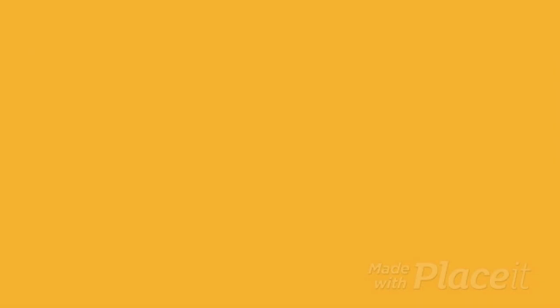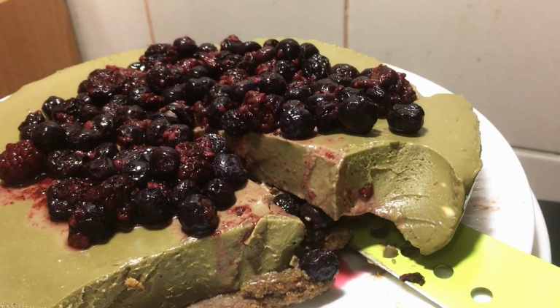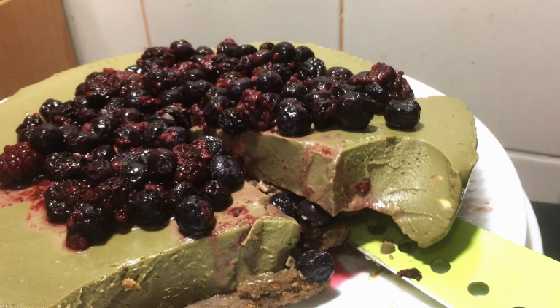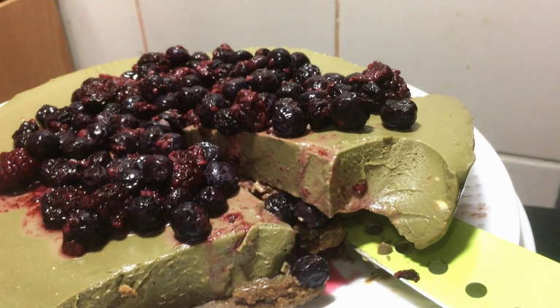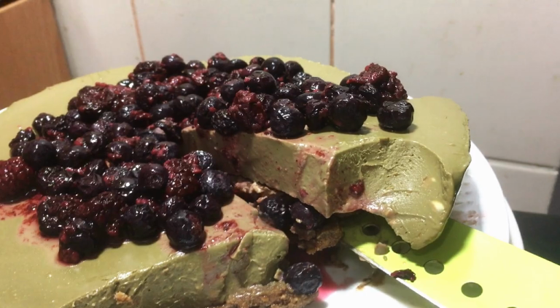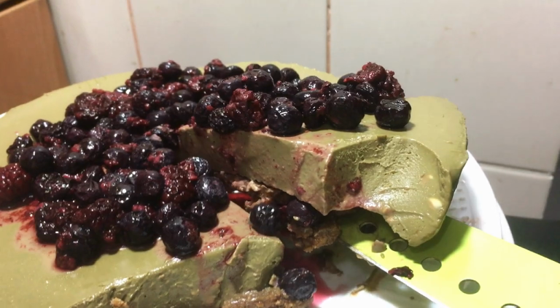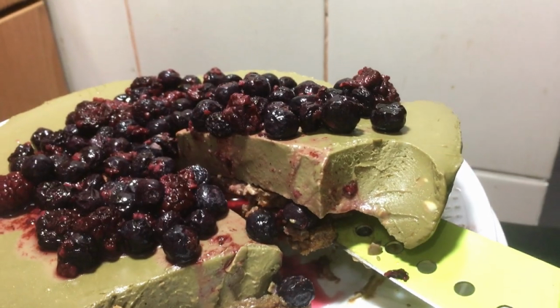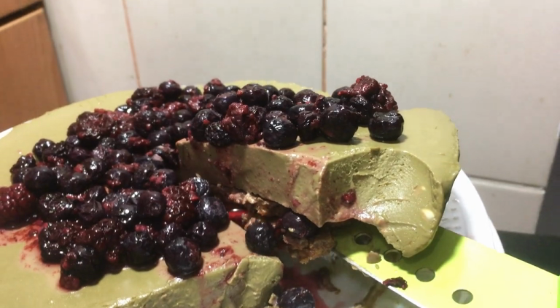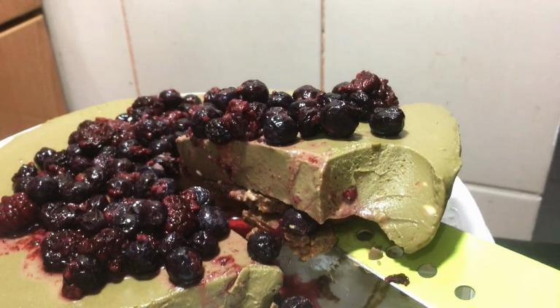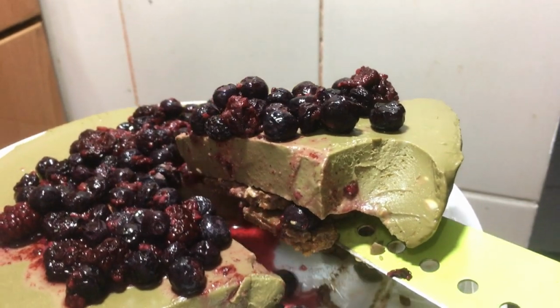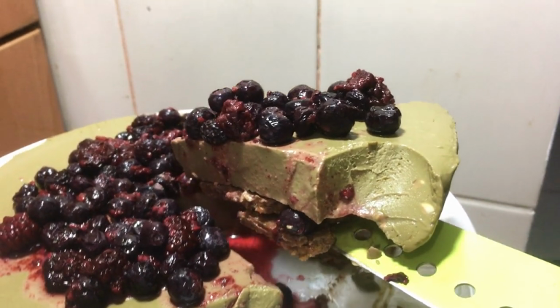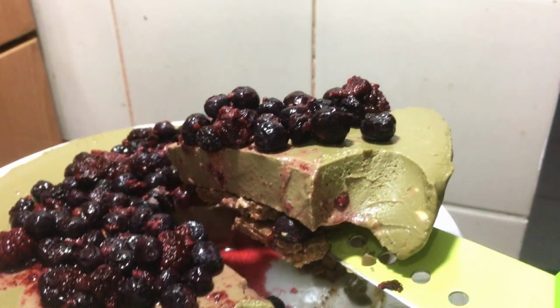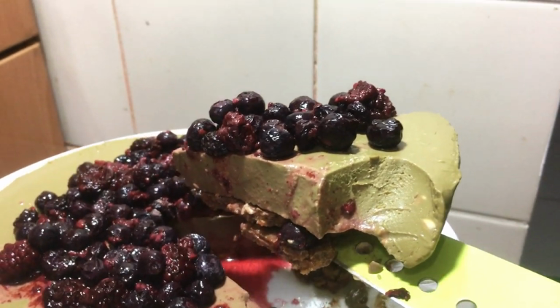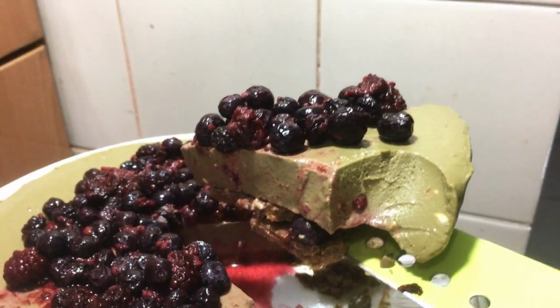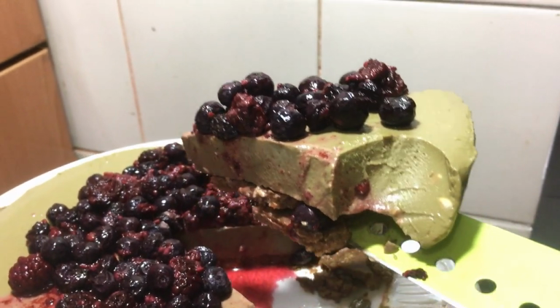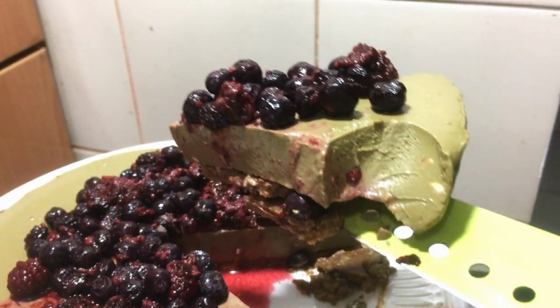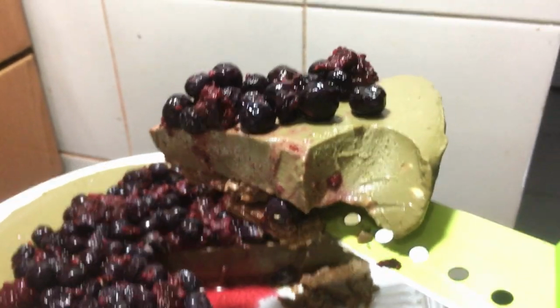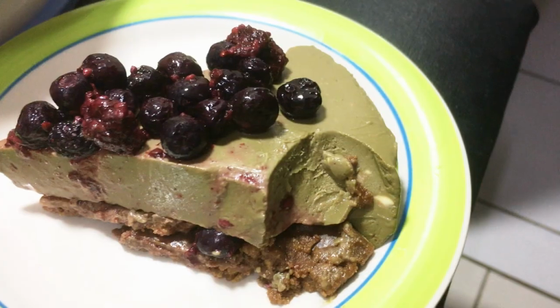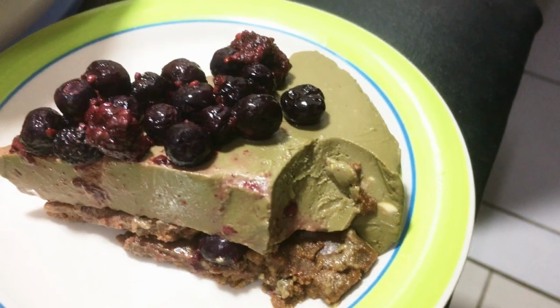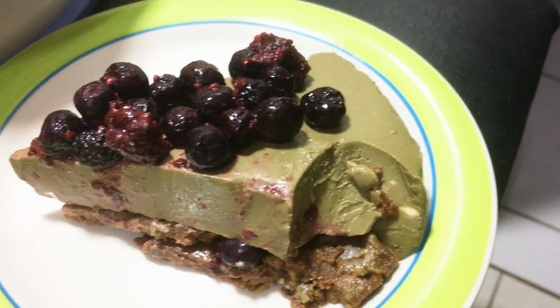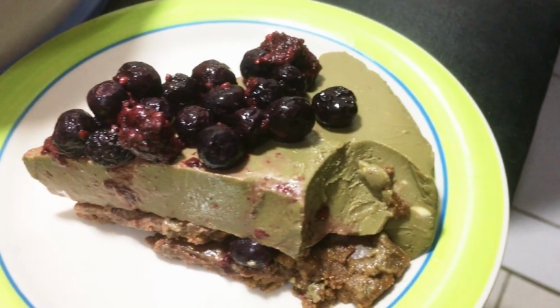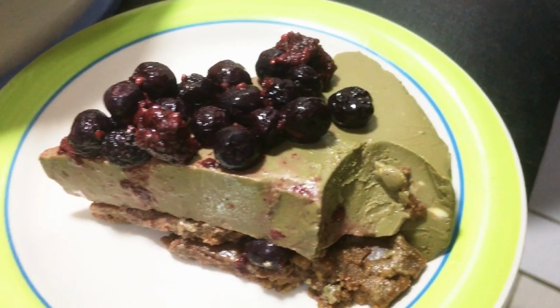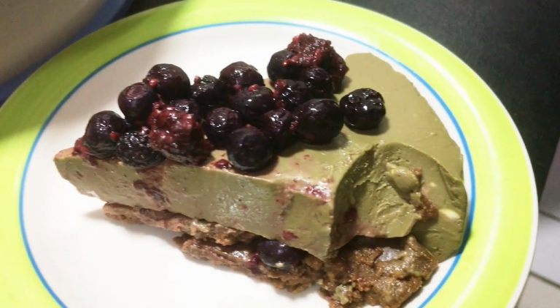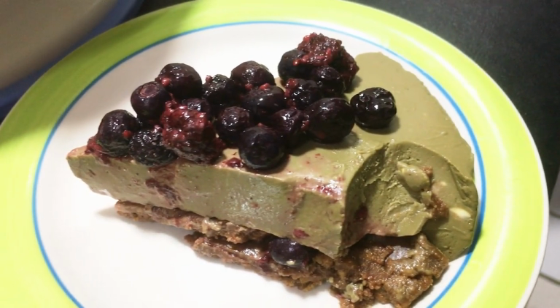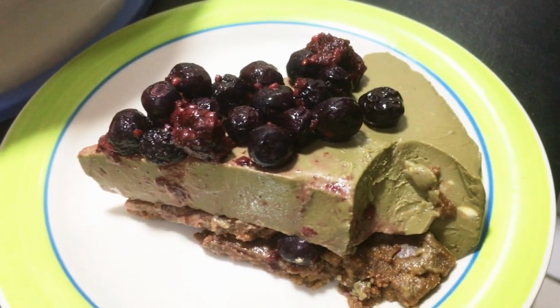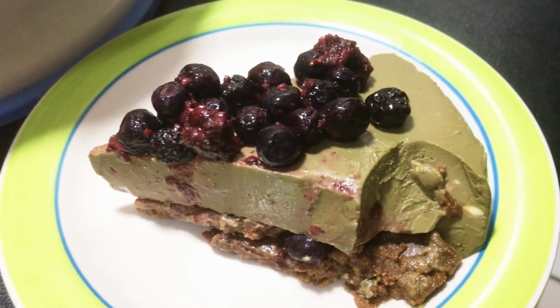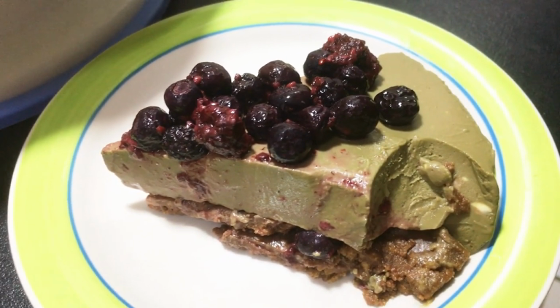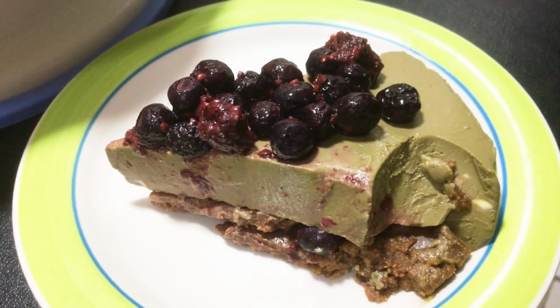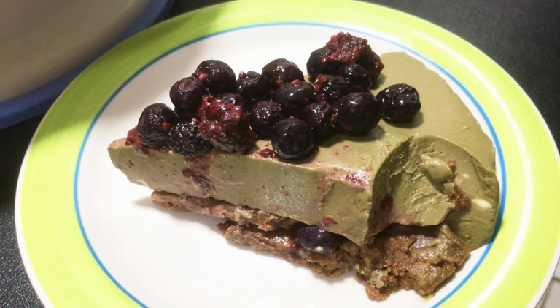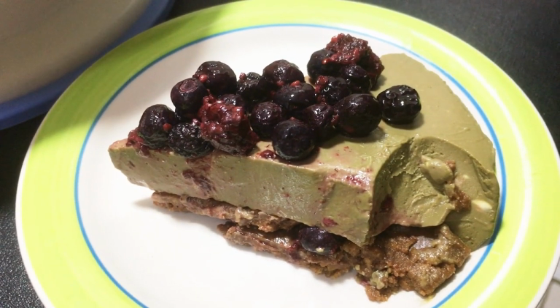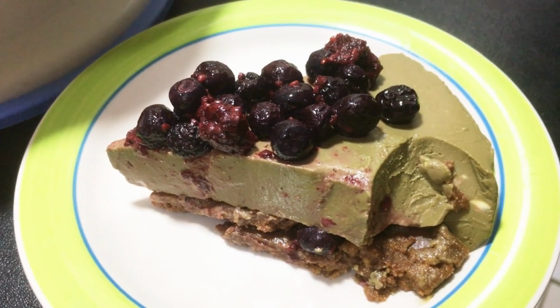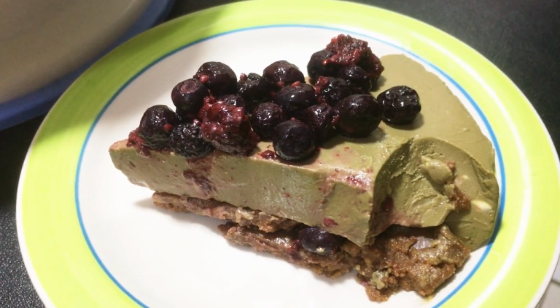Hi everyone, I'm Audilates. Welcome back to my channel. Today I will teach you how to make triple berry matcha cheesecake.